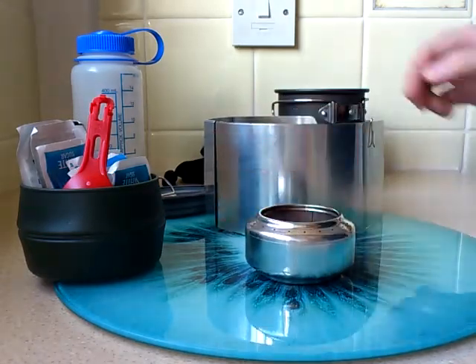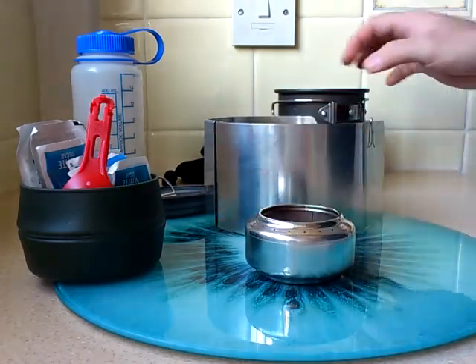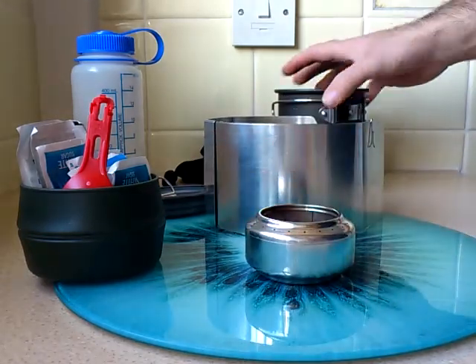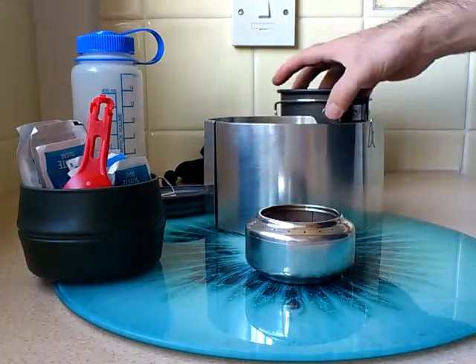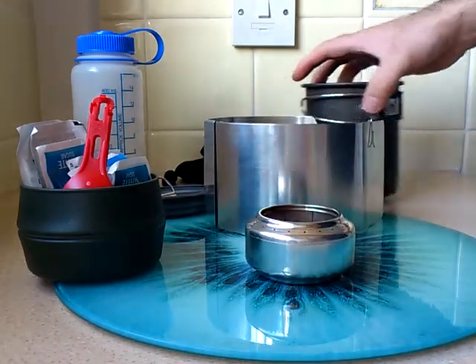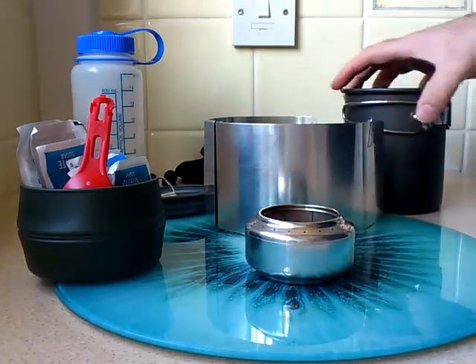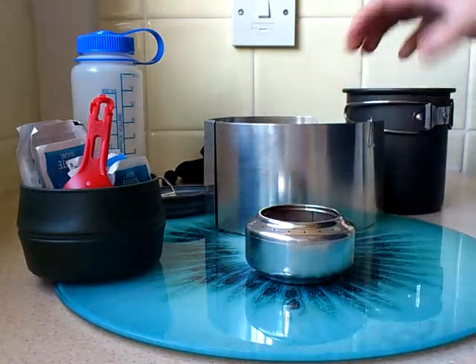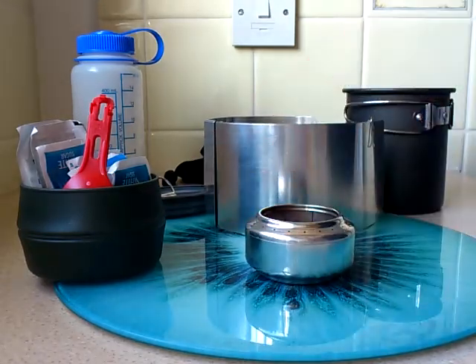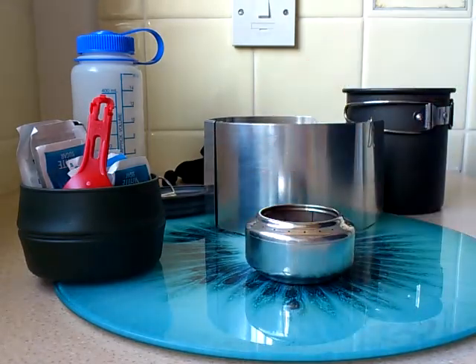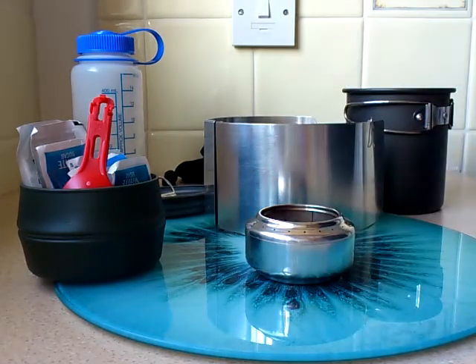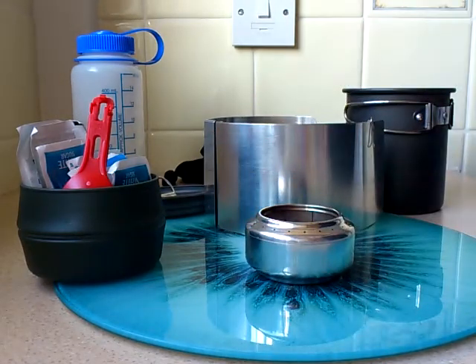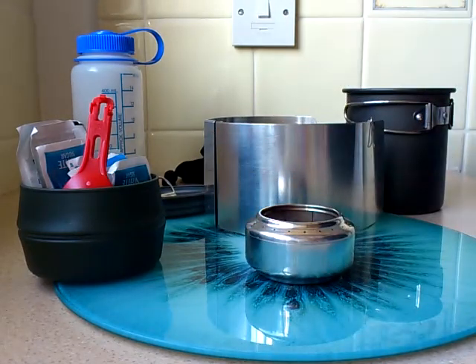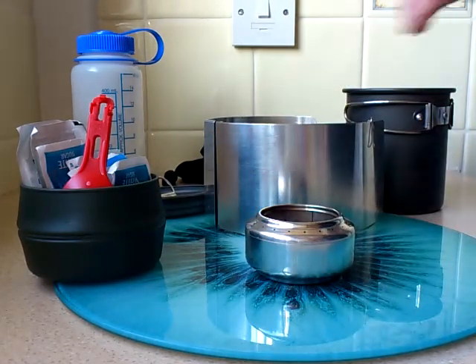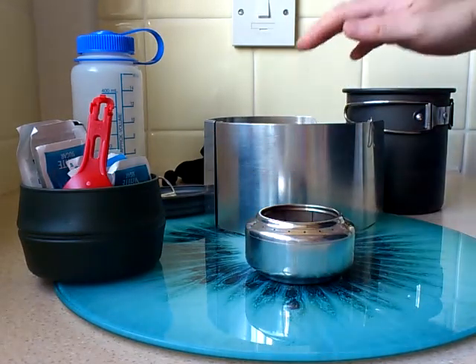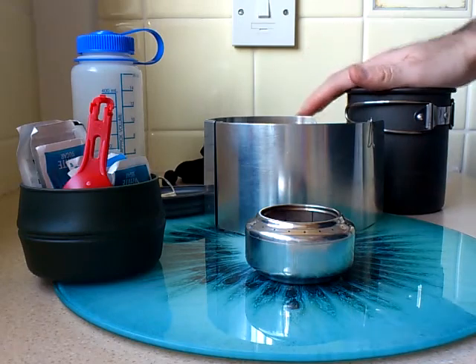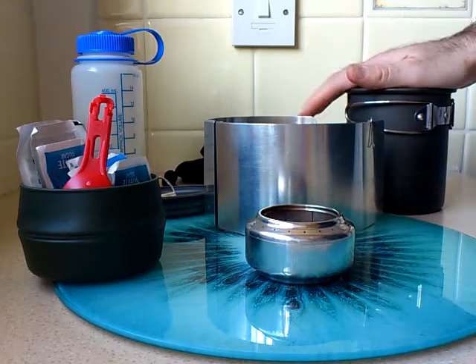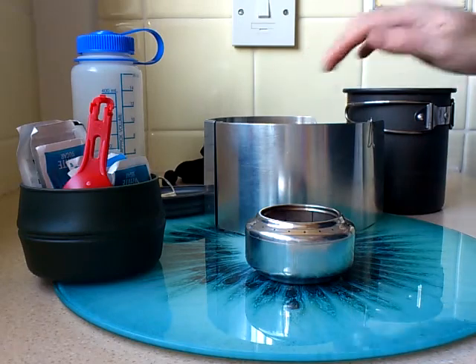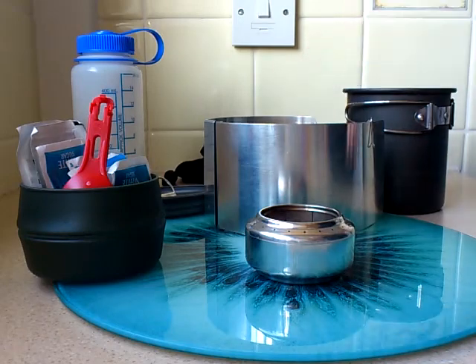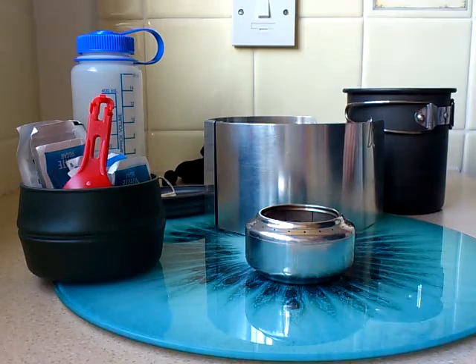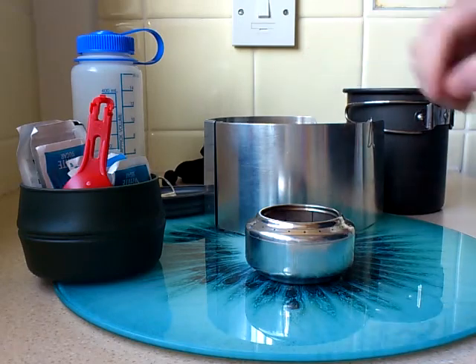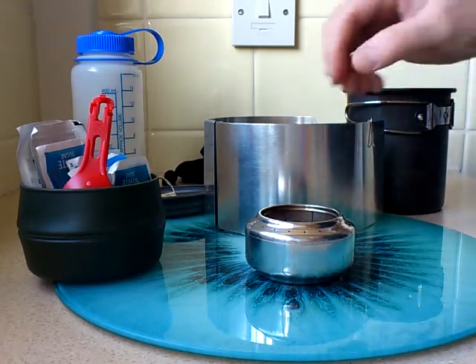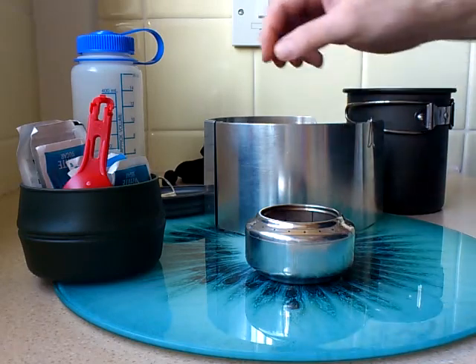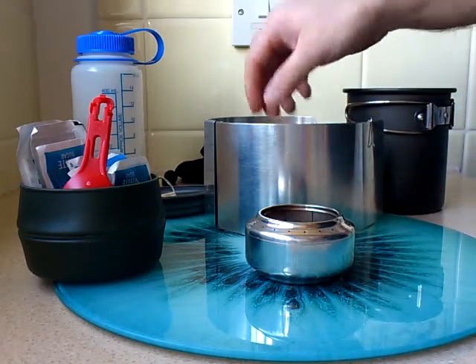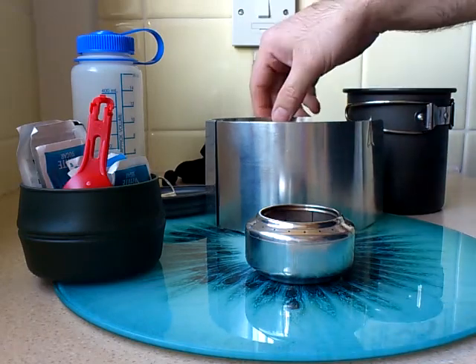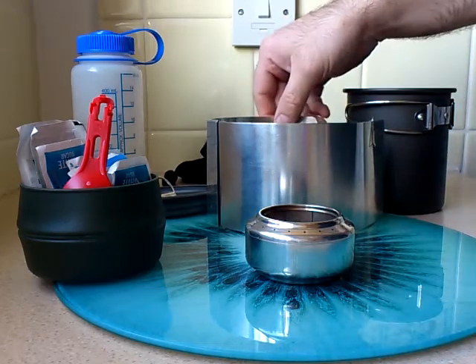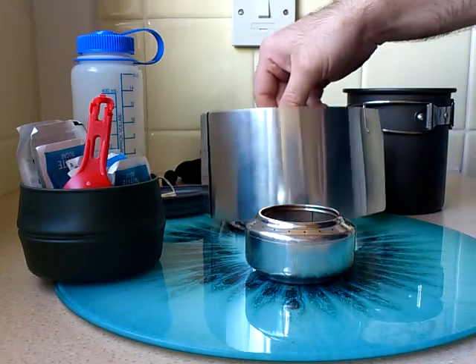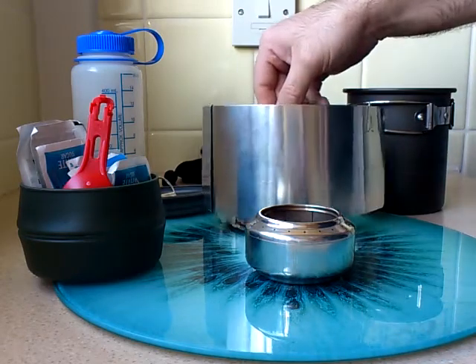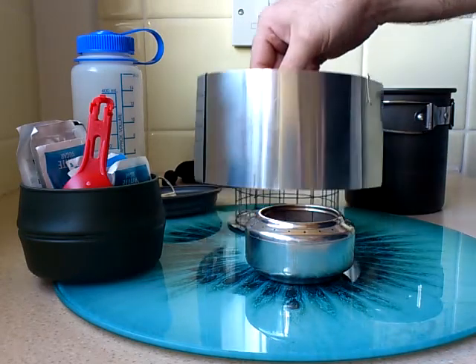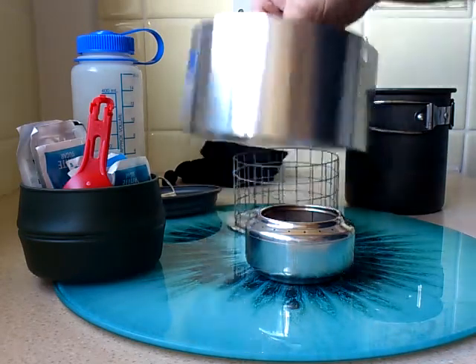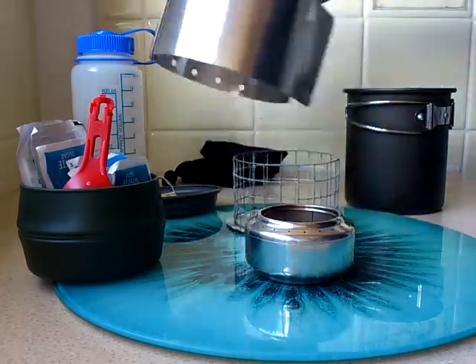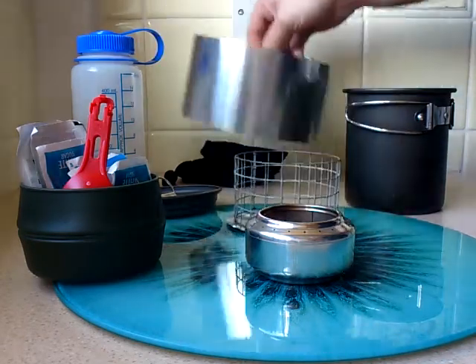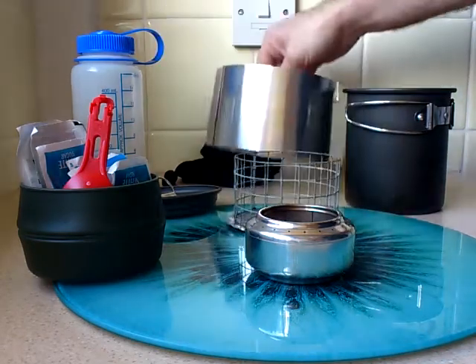And that's basically just one of my little cook sets. I'll give you a quick demonstration.